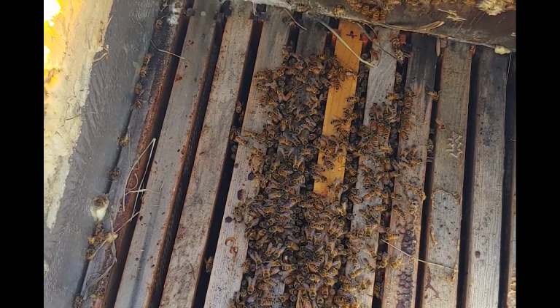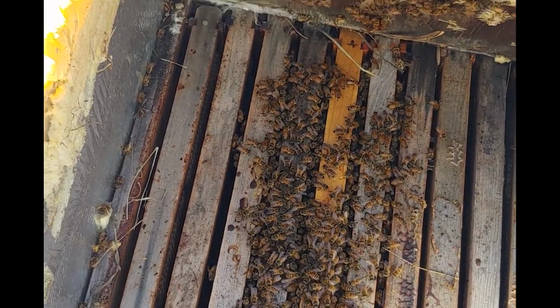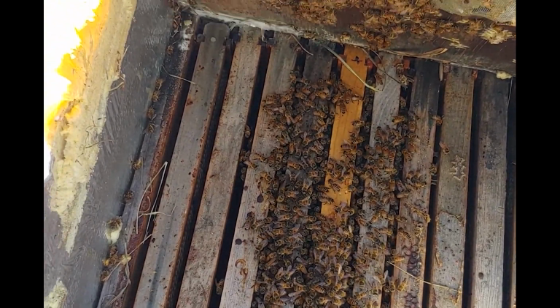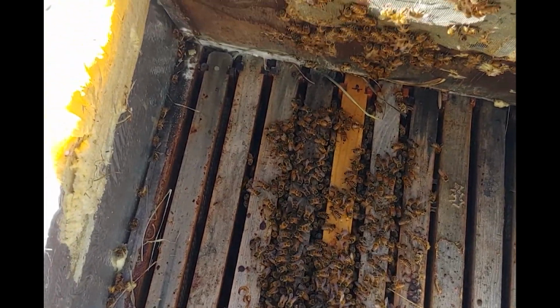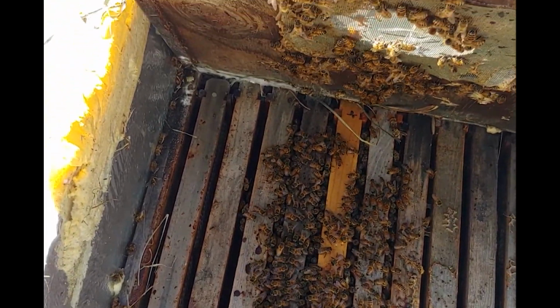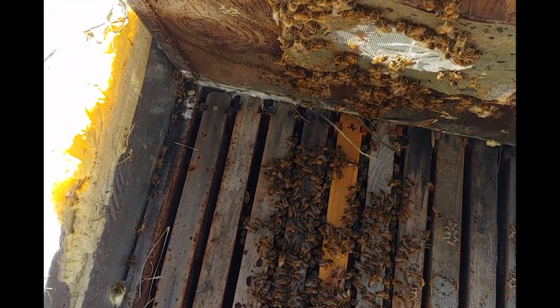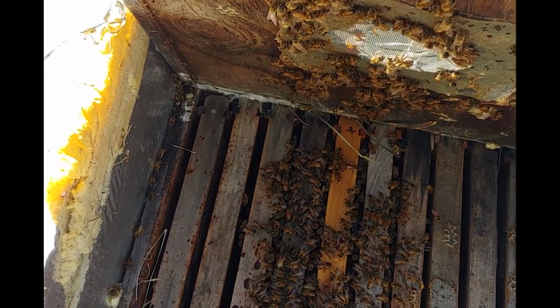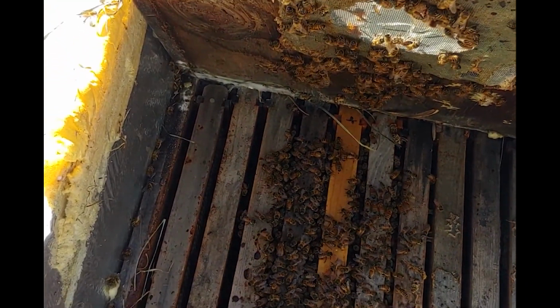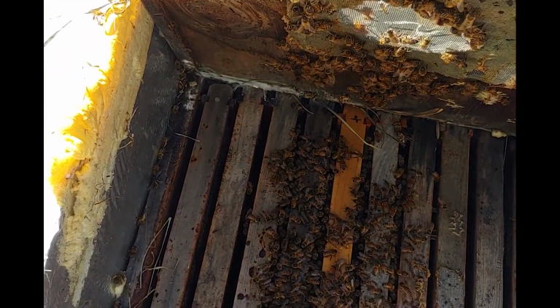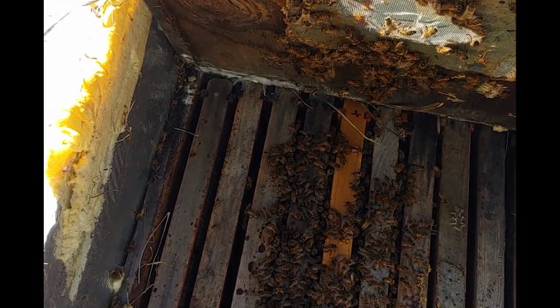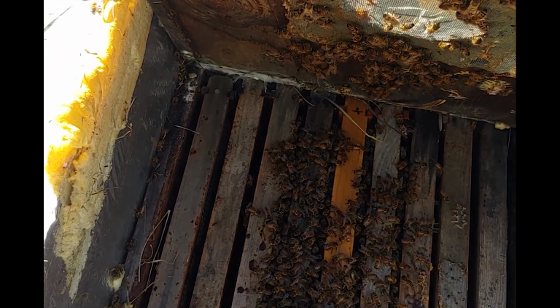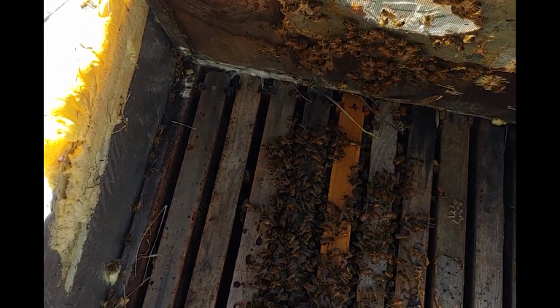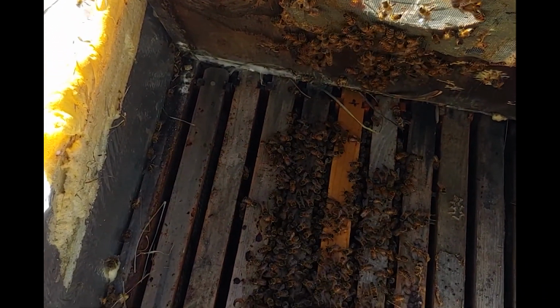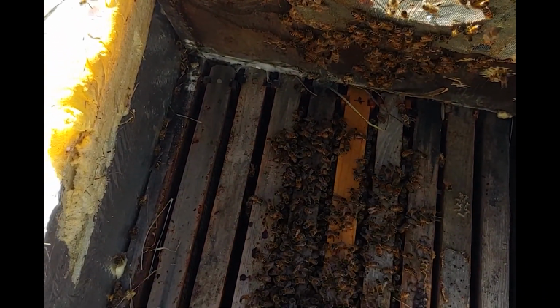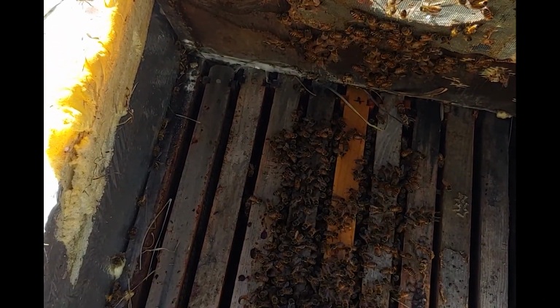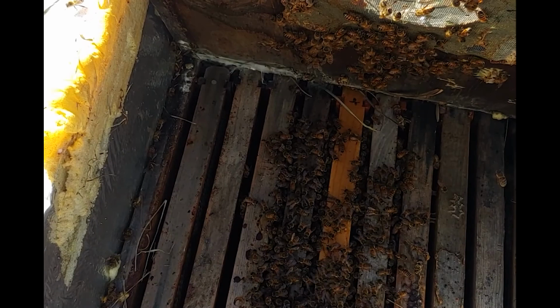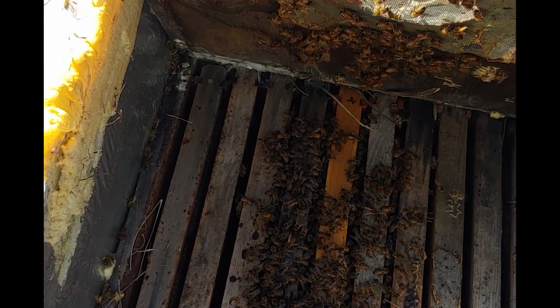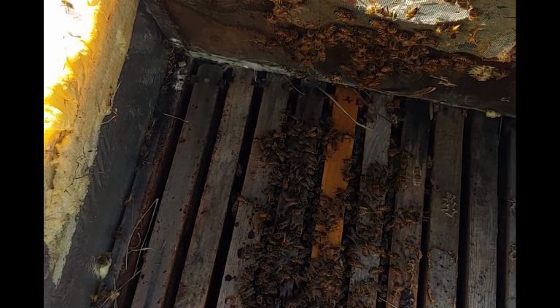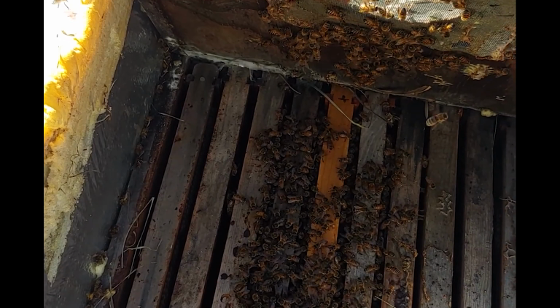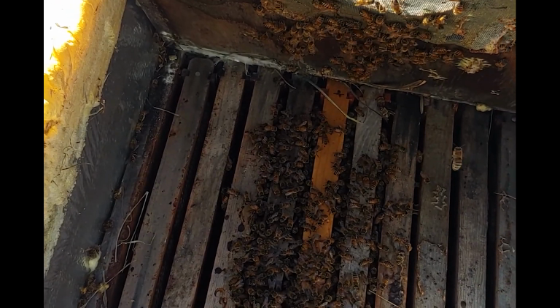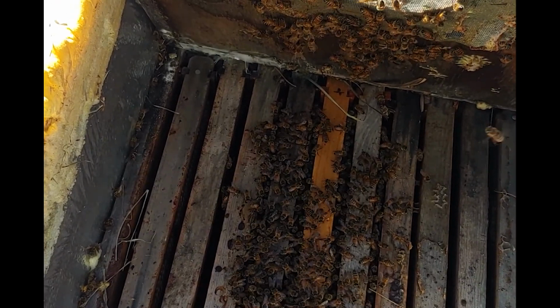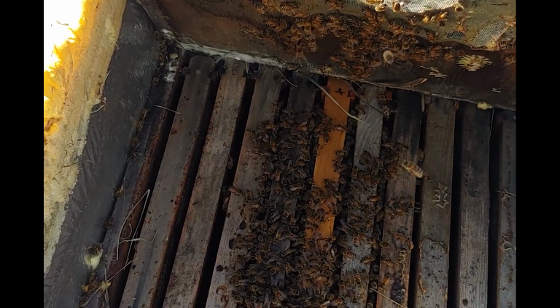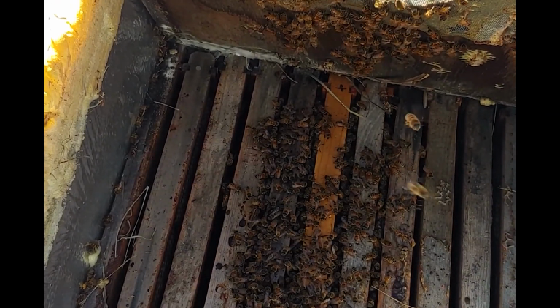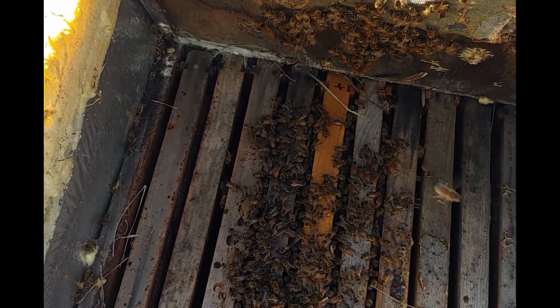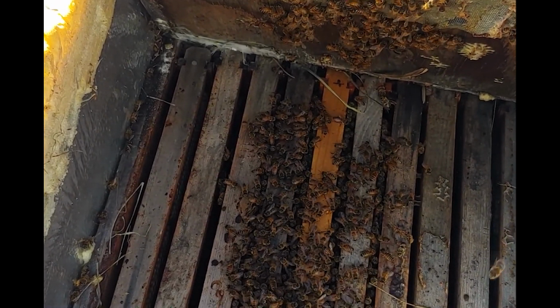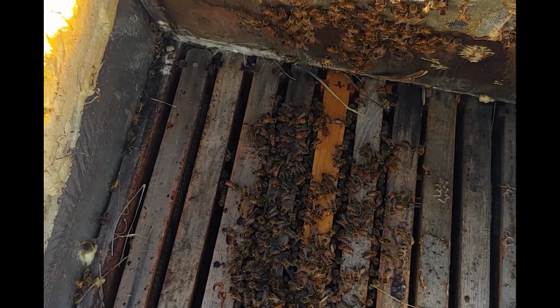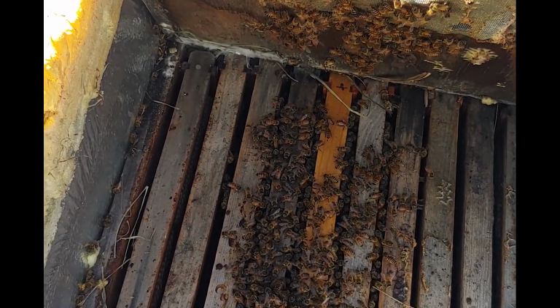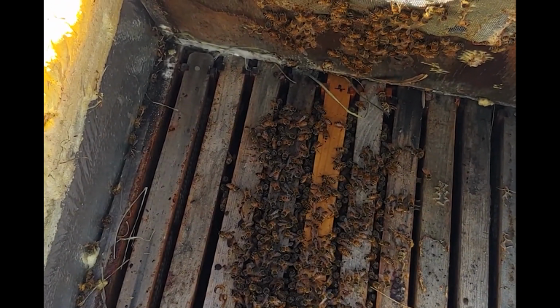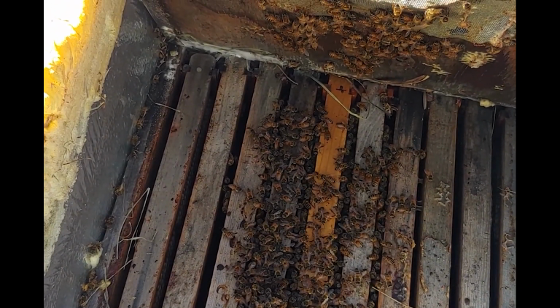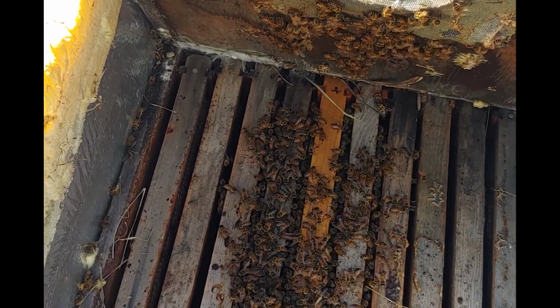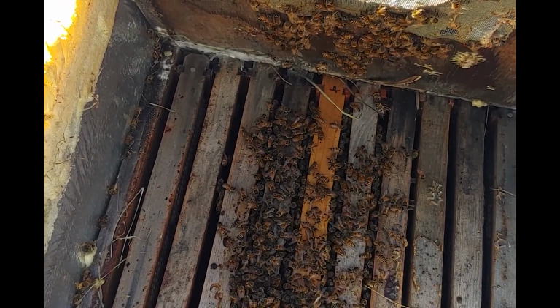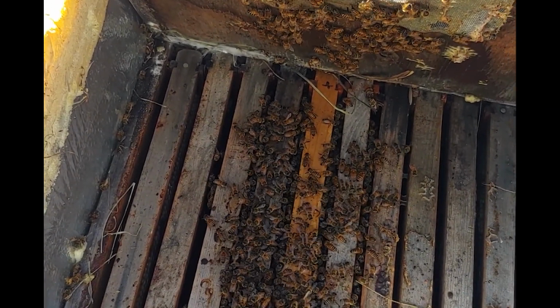Thanks for hanging out today as I check my bees. Hopefully this gives you some ideas and tips for overwintering bees here in Alaska.